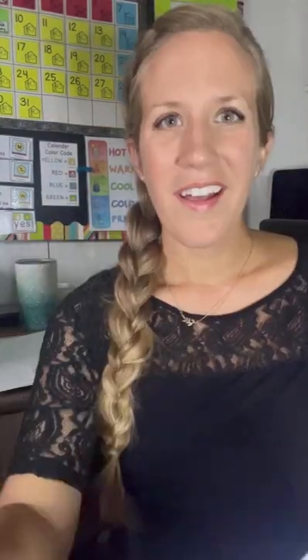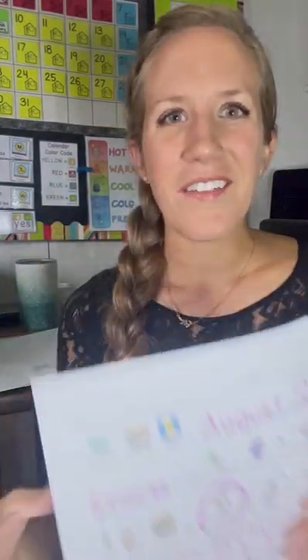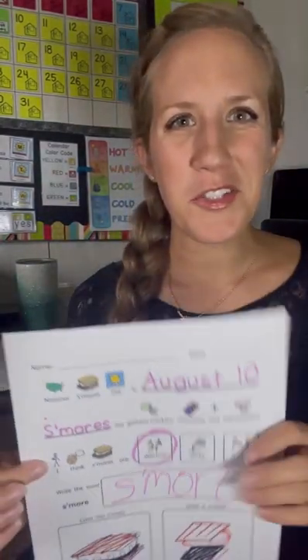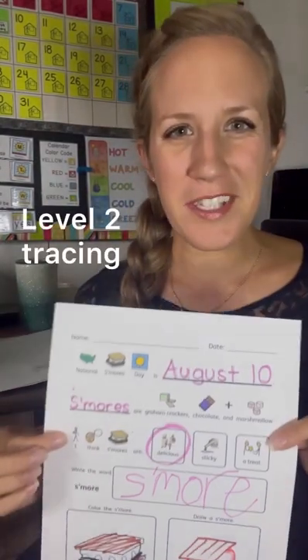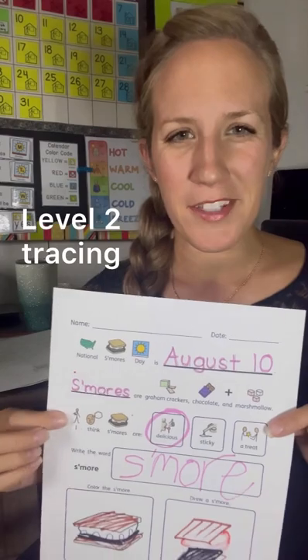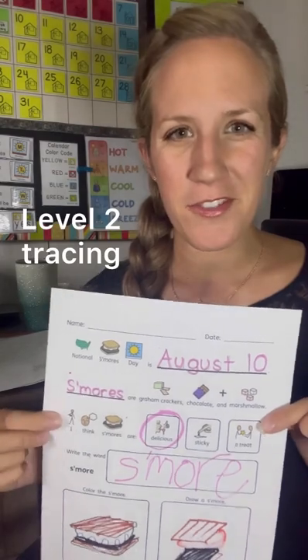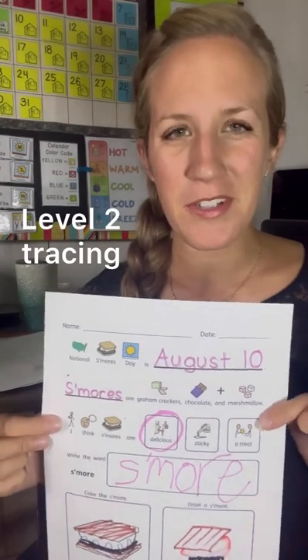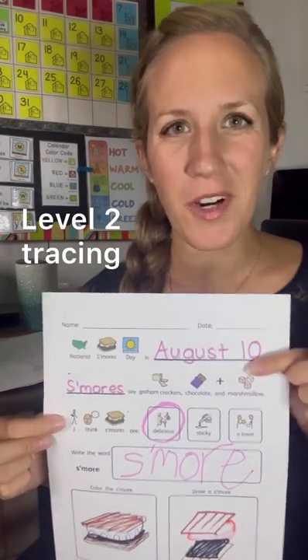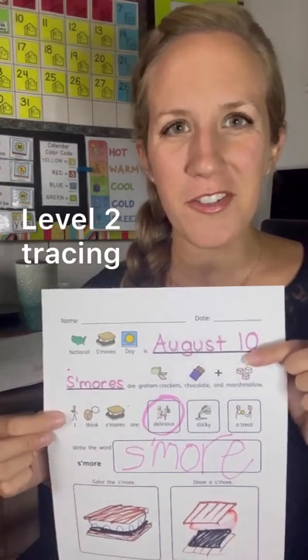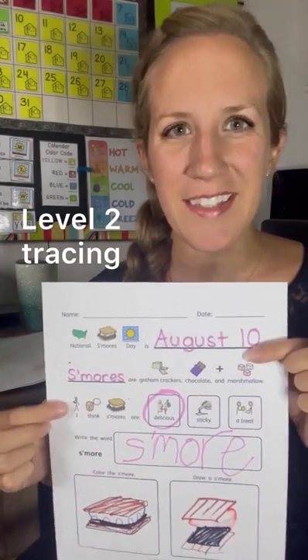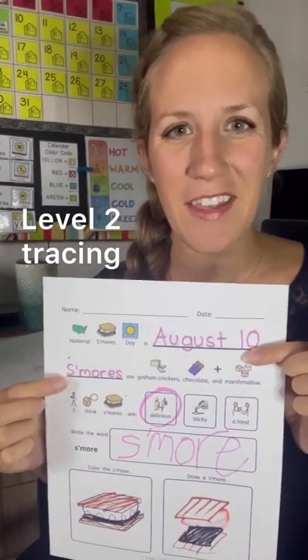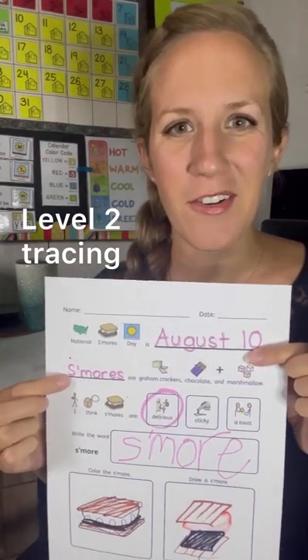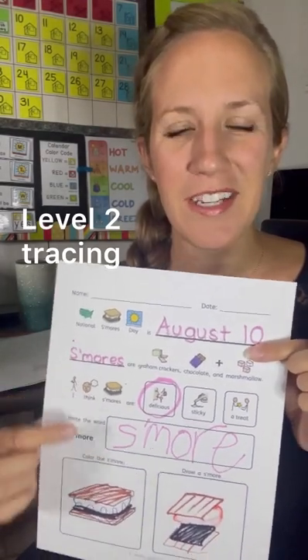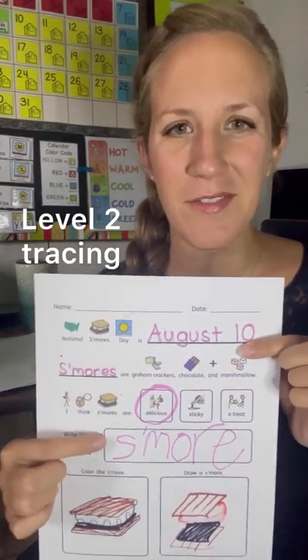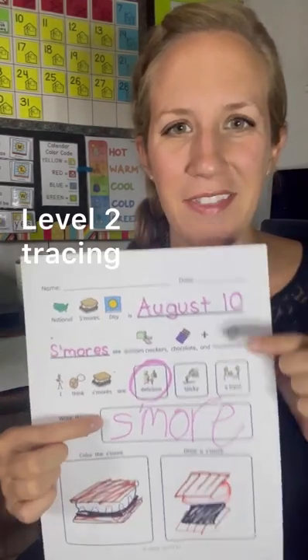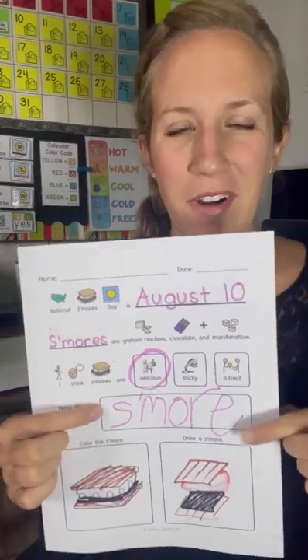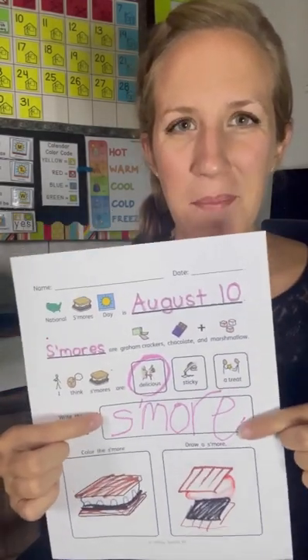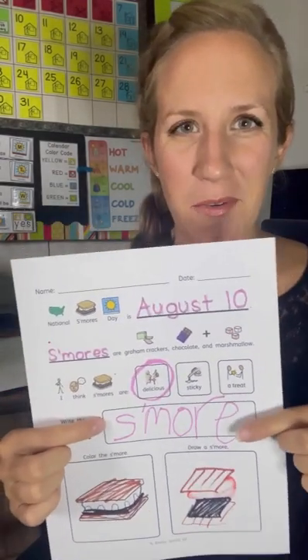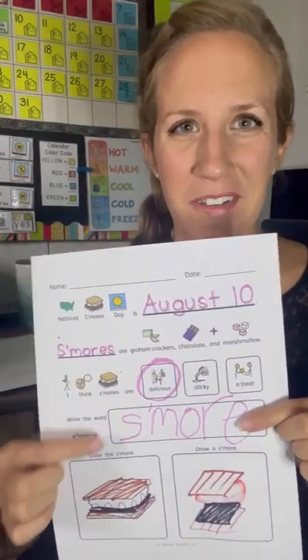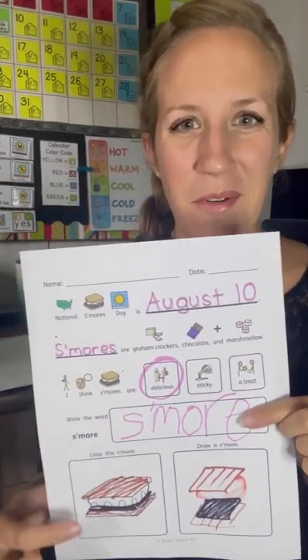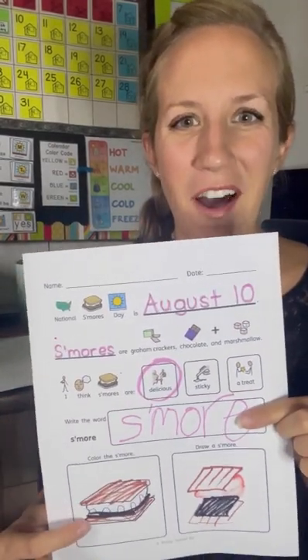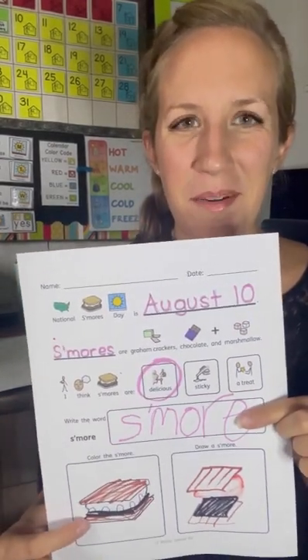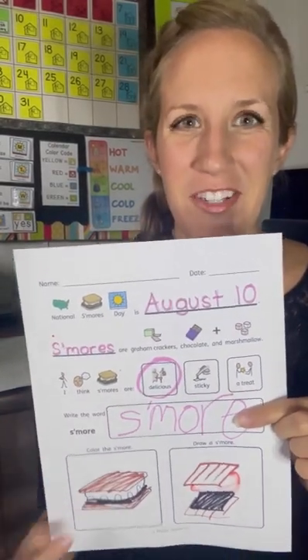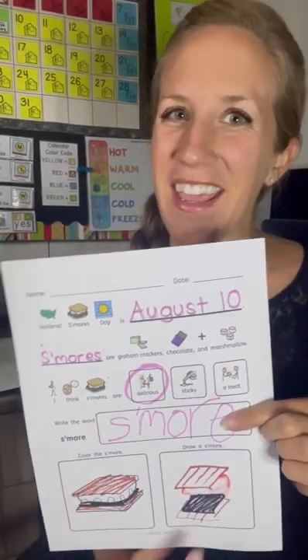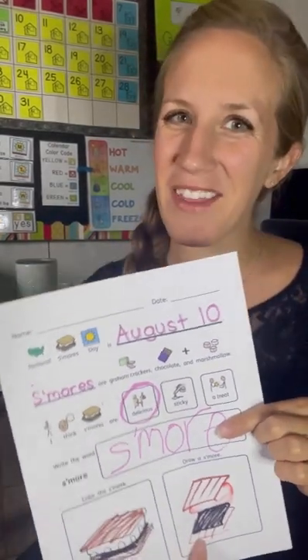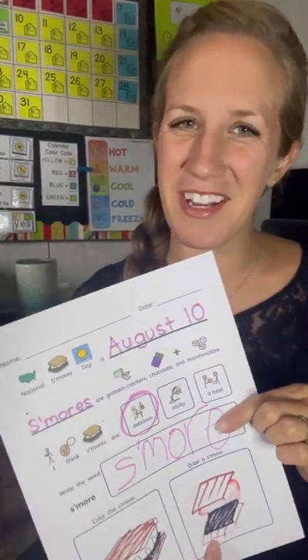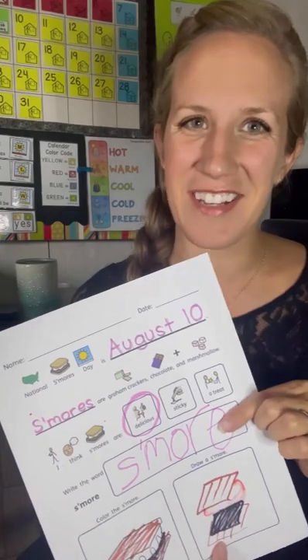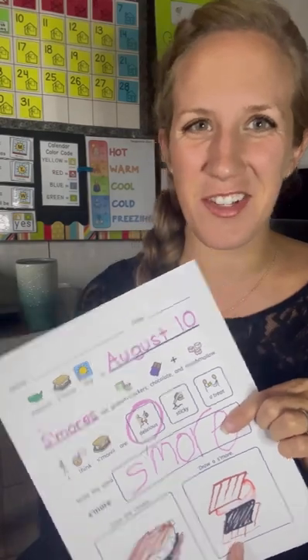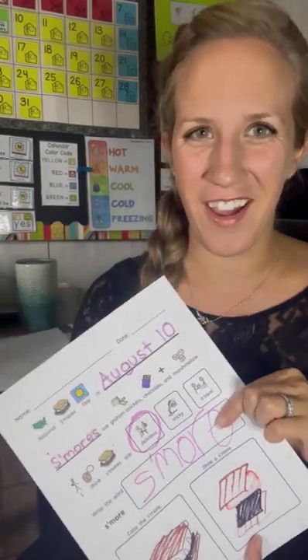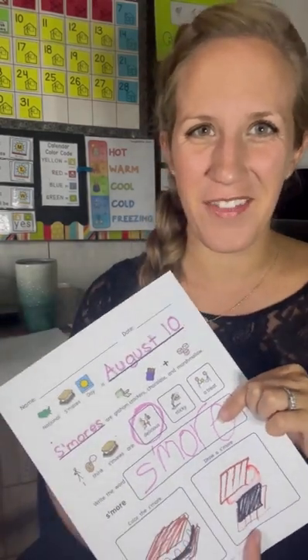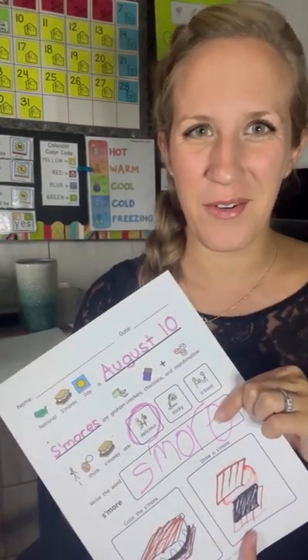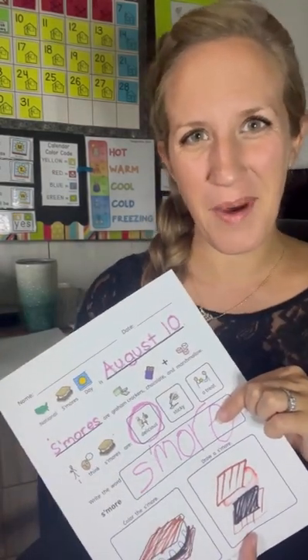Level two is best for students who are tracing and learning to write. They will copy the word, they will color a picture, and they will get a chance to draw it on their own as well.